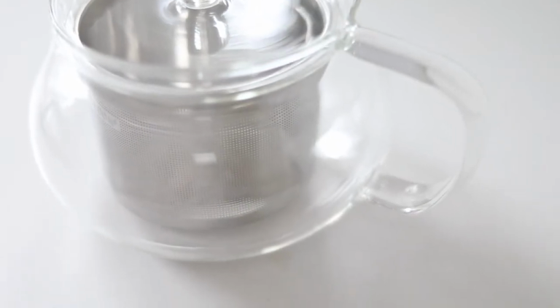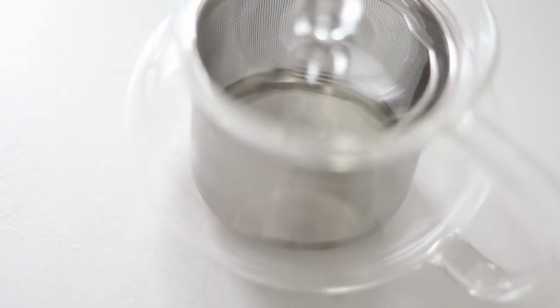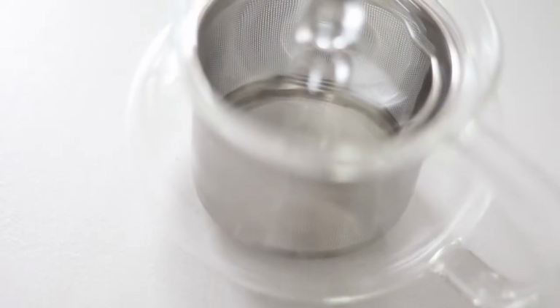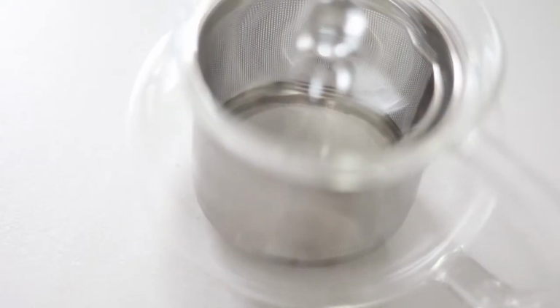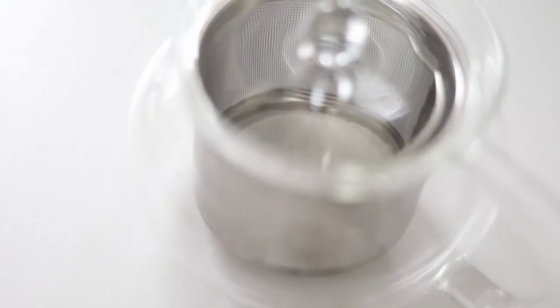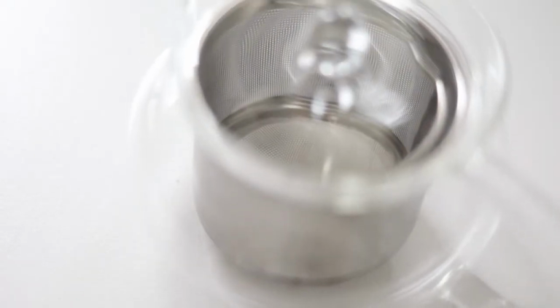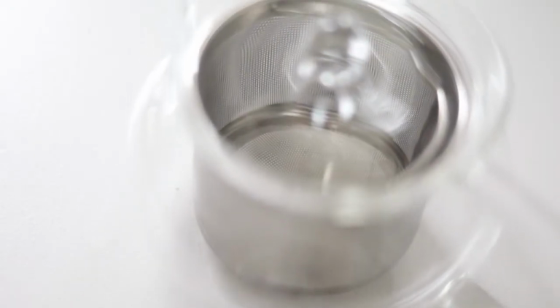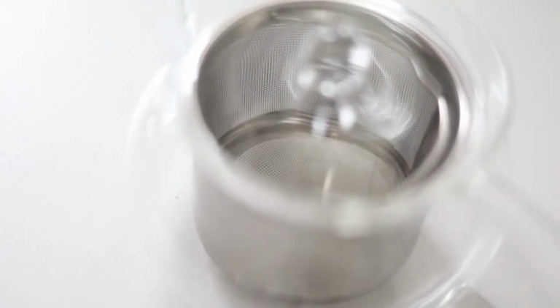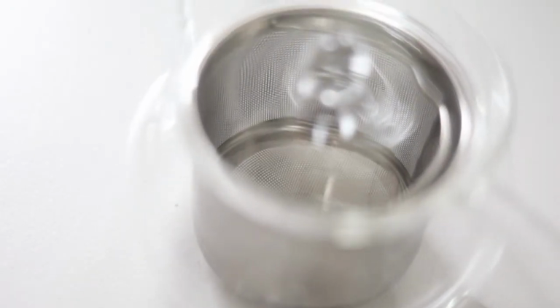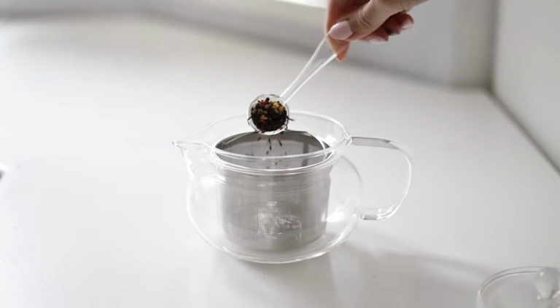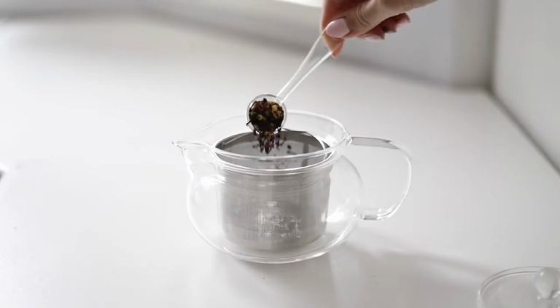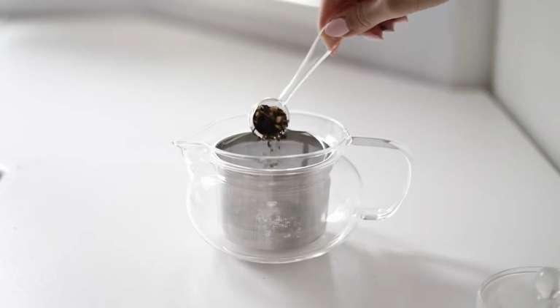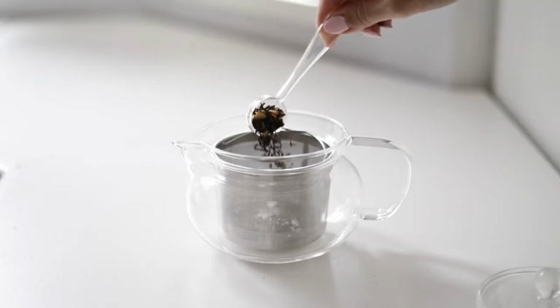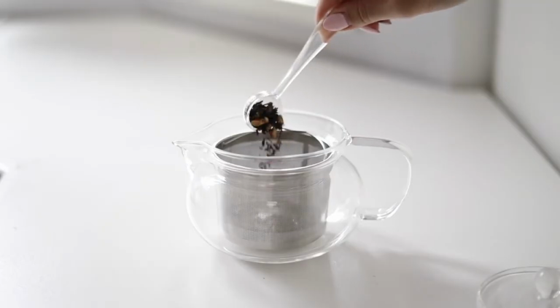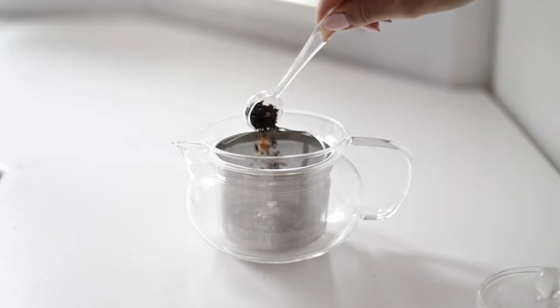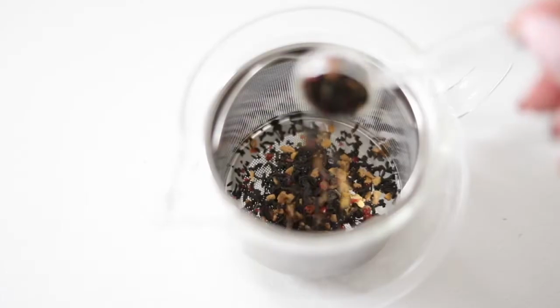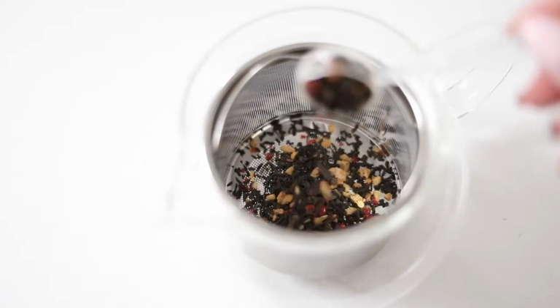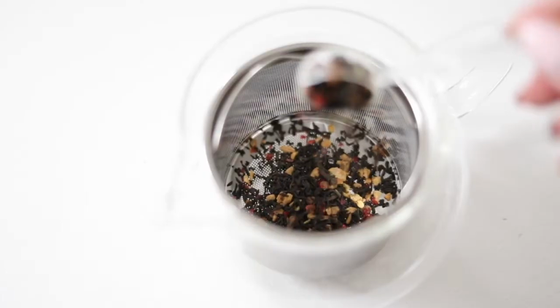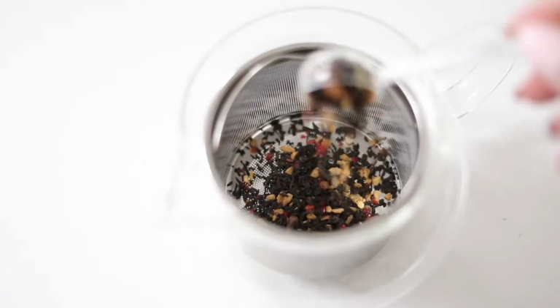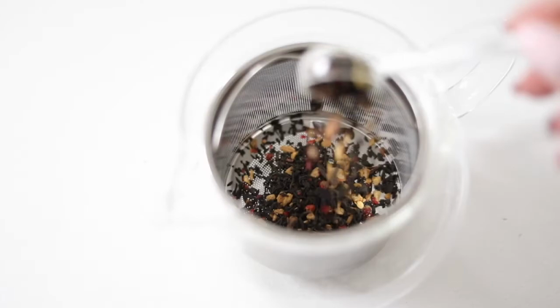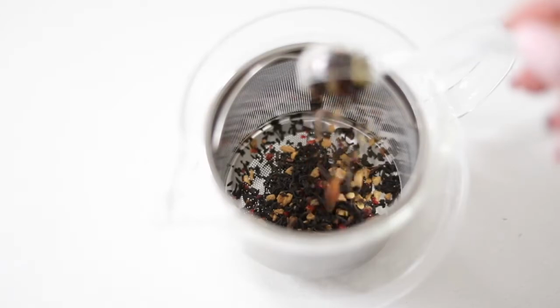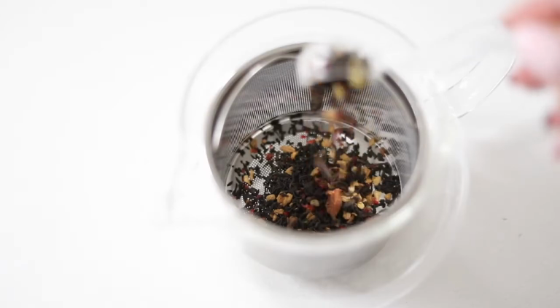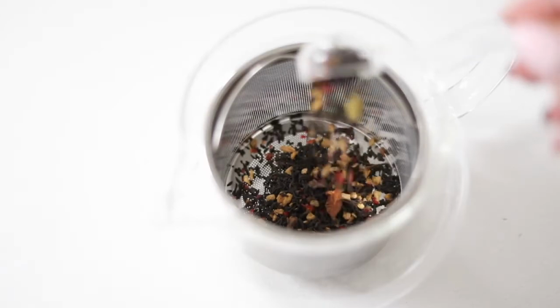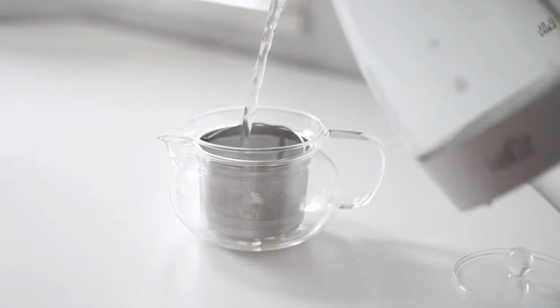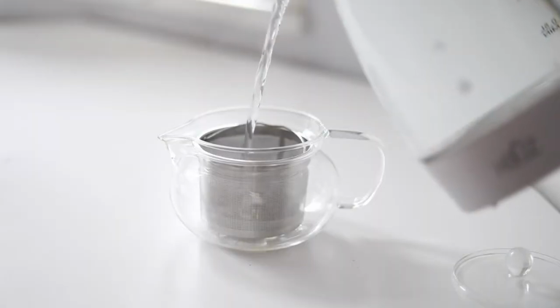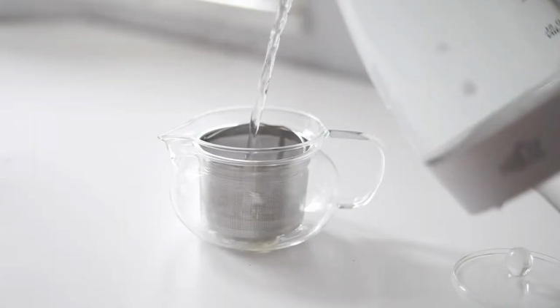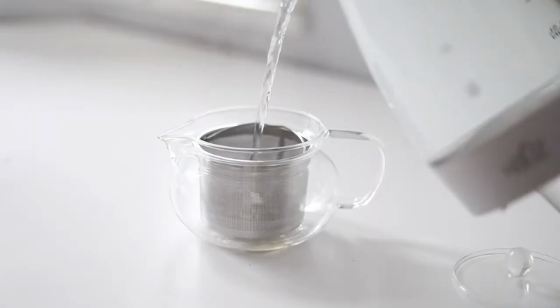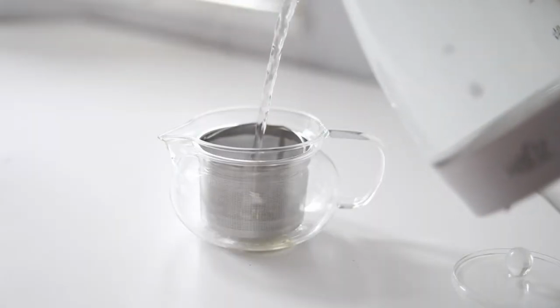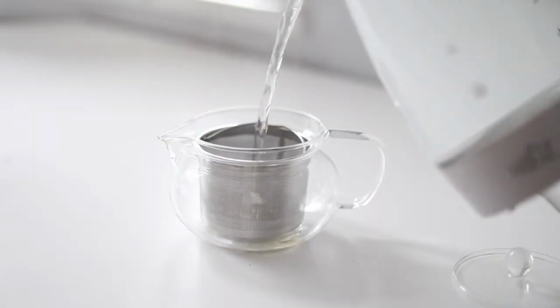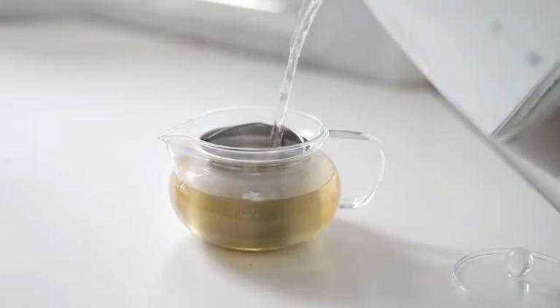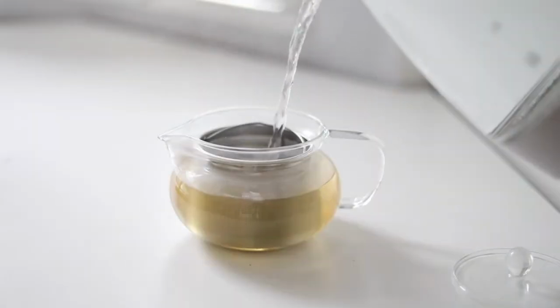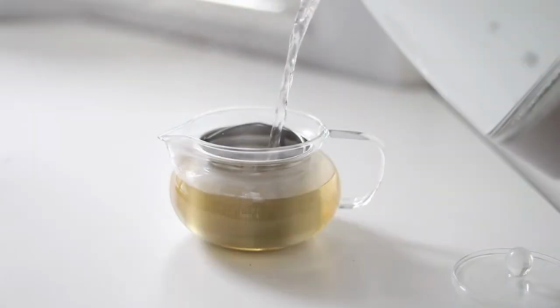Everyone loves how deep the stainless steel infuser is, perfect for small or big cups of delicious tea. Steep tea three ways.